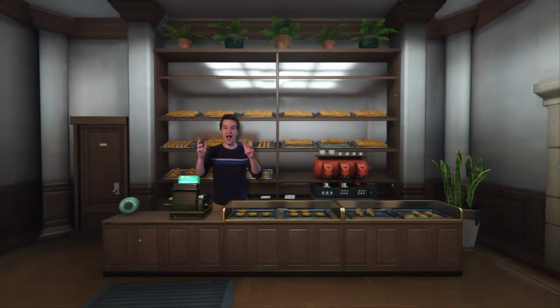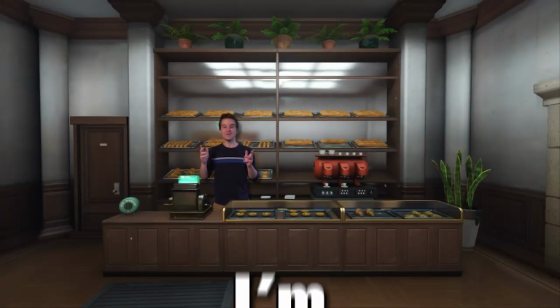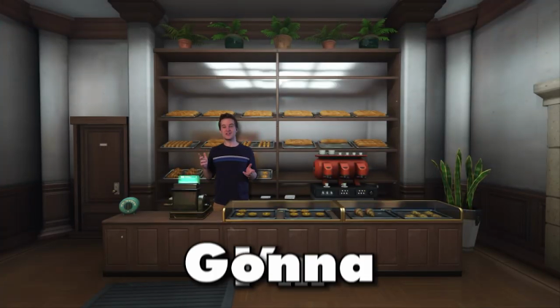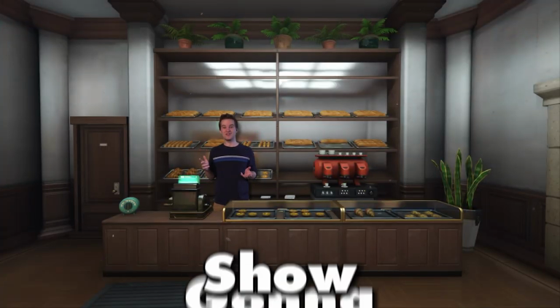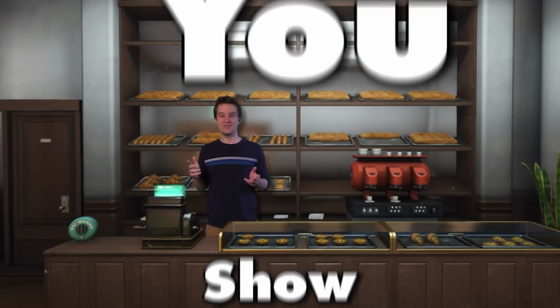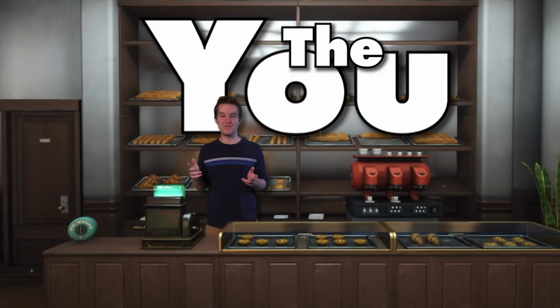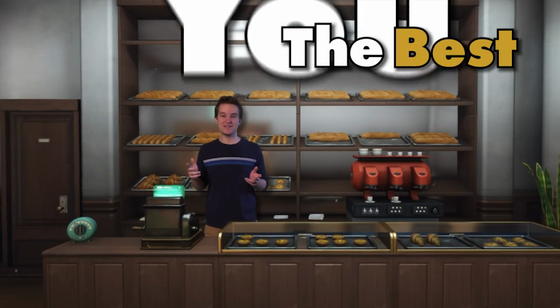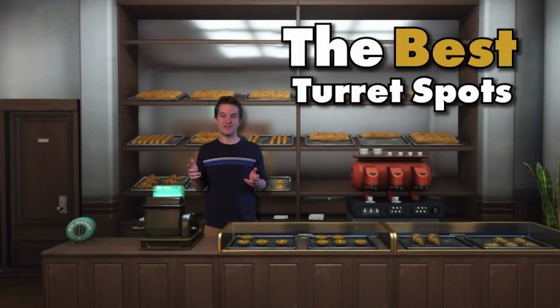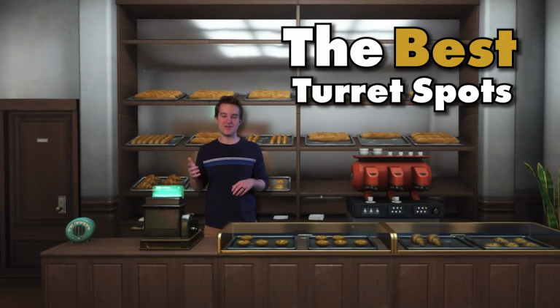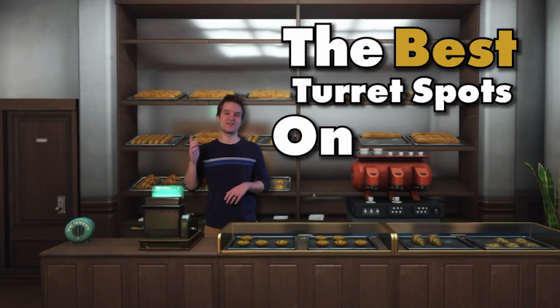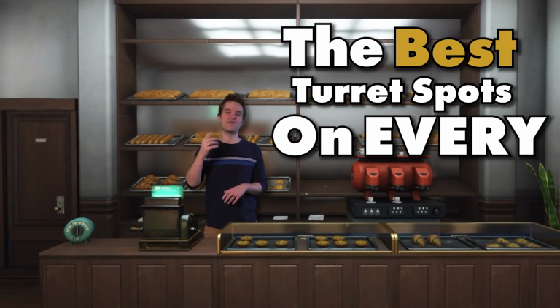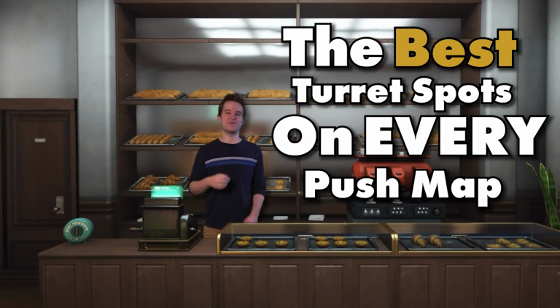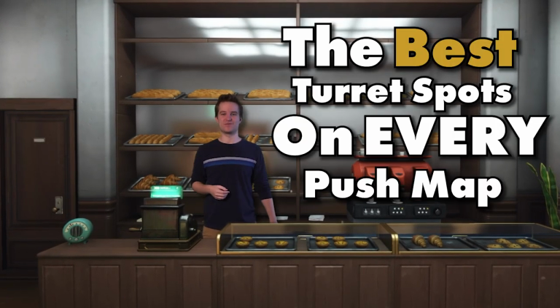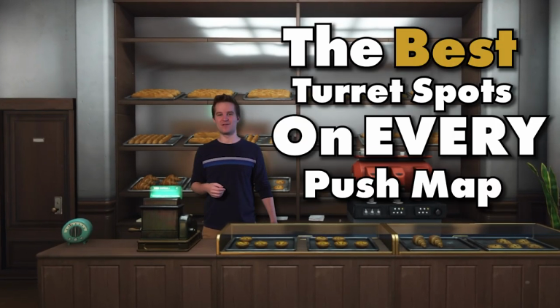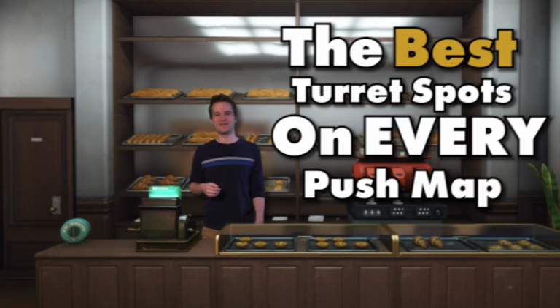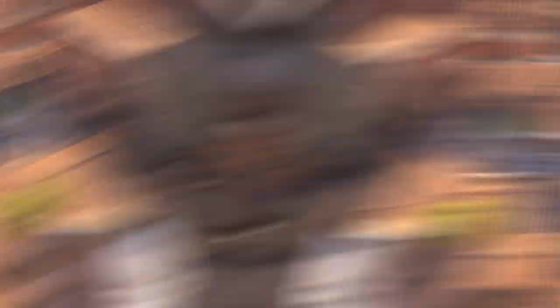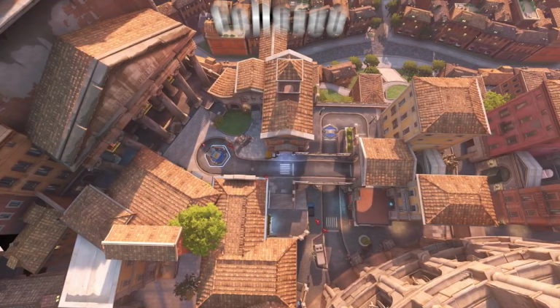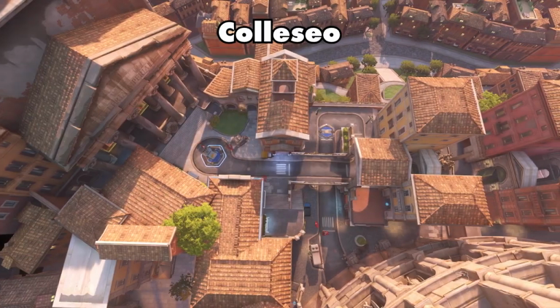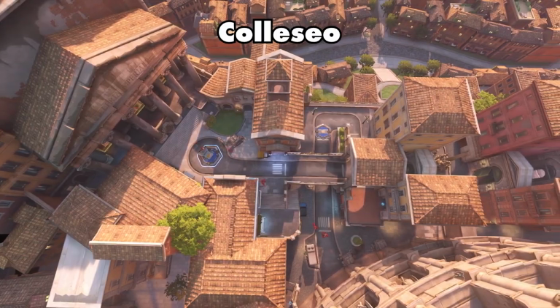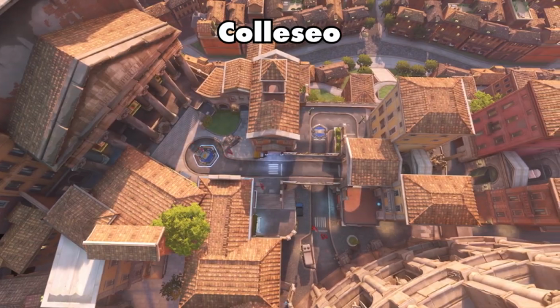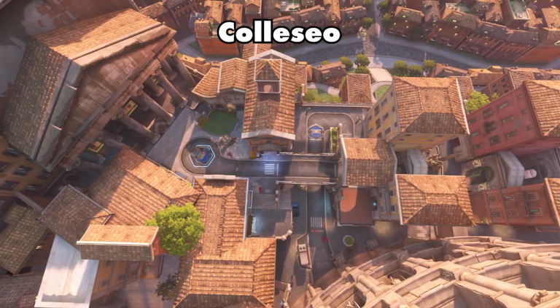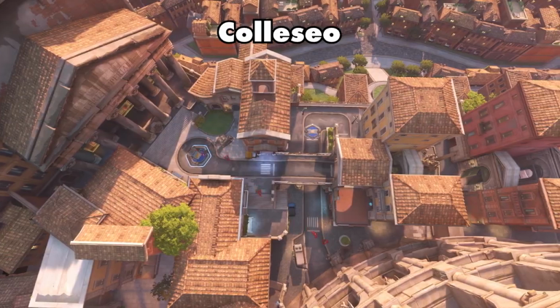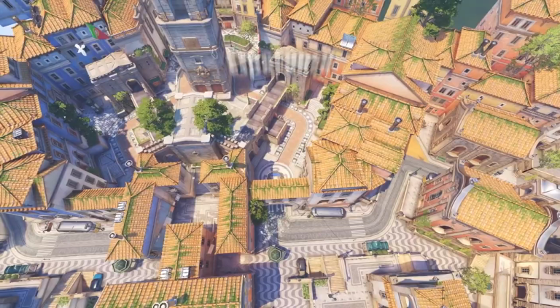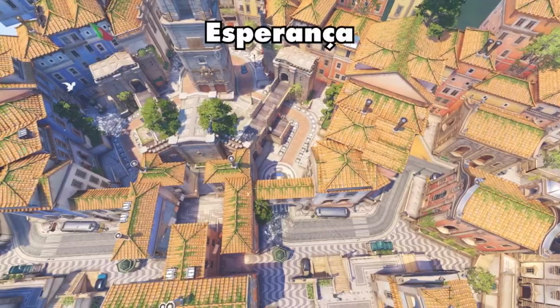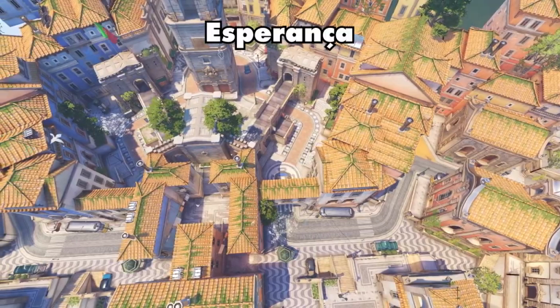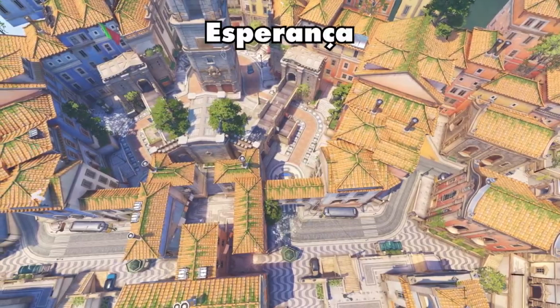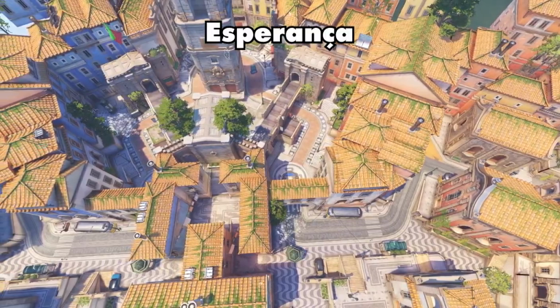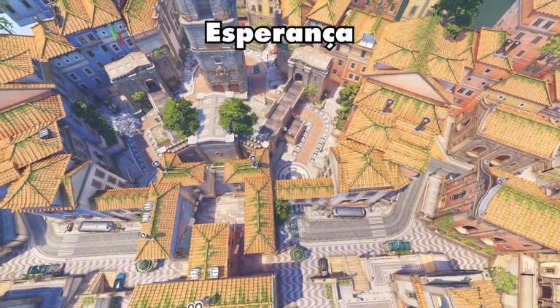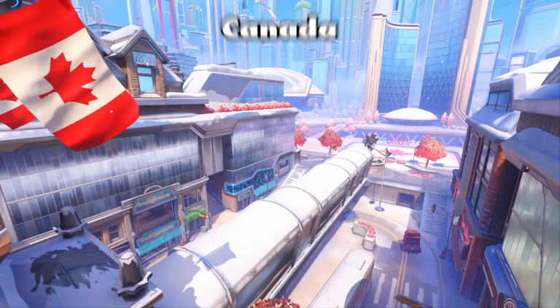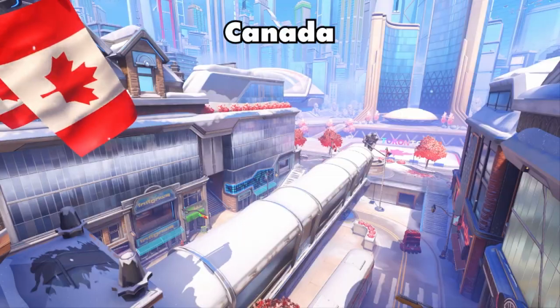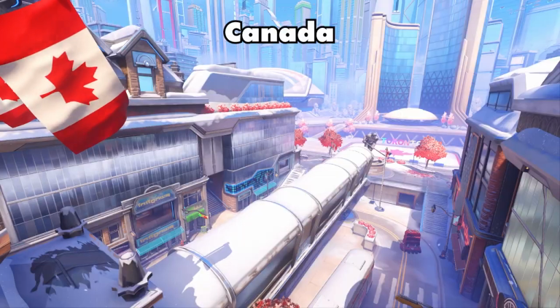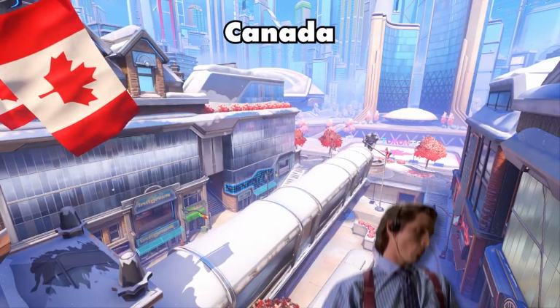I'm going to show you the best turret spots on every push map. That's Coliseo, Esperanza, and New Queen Street.